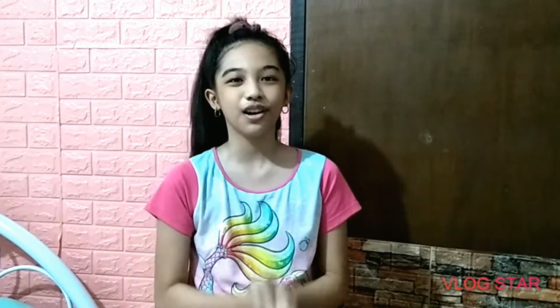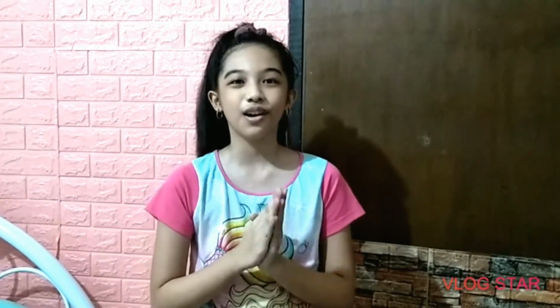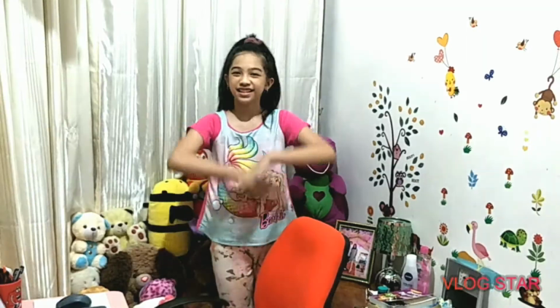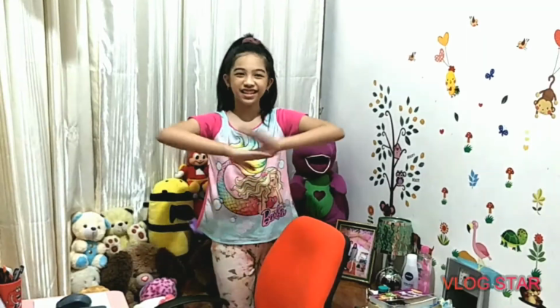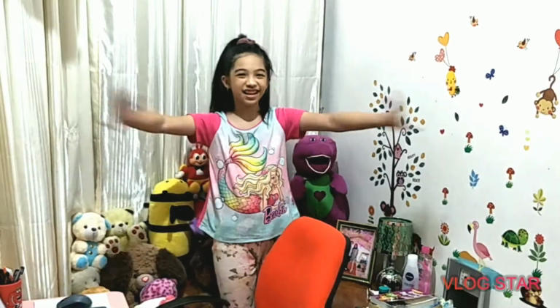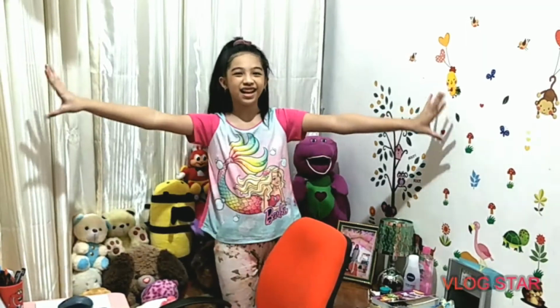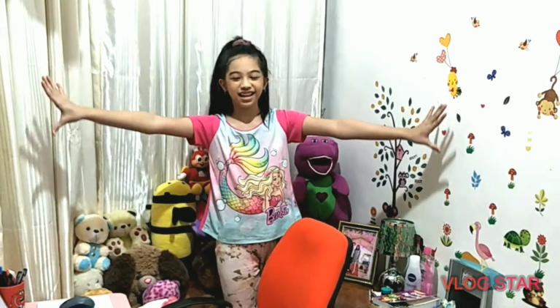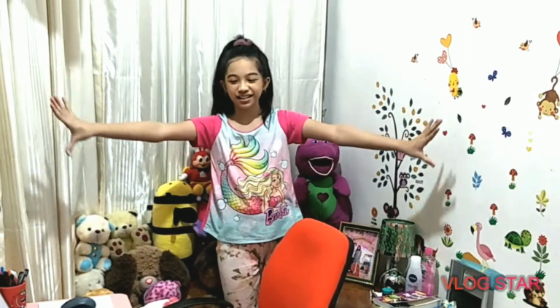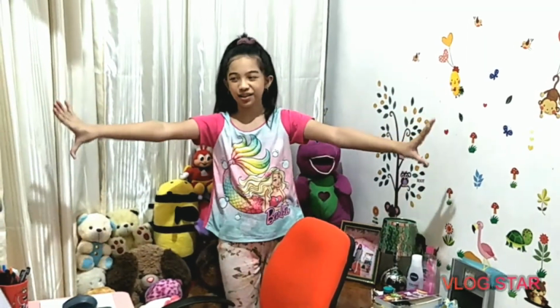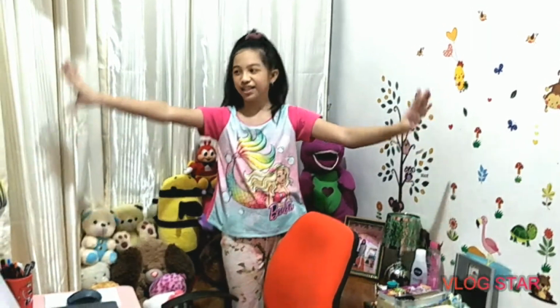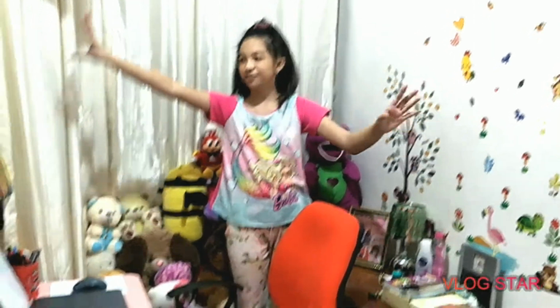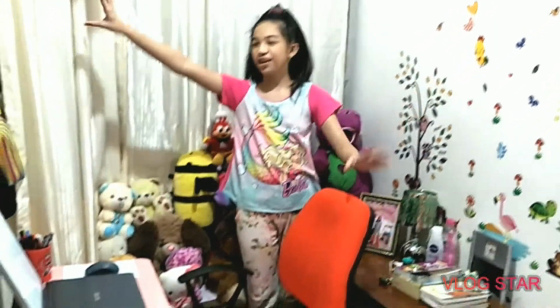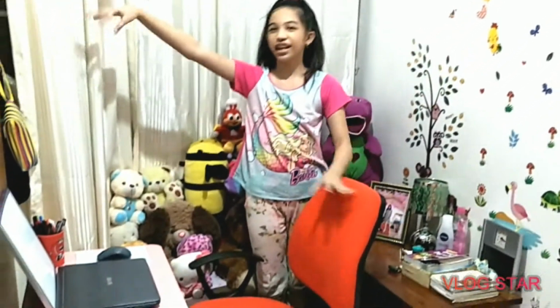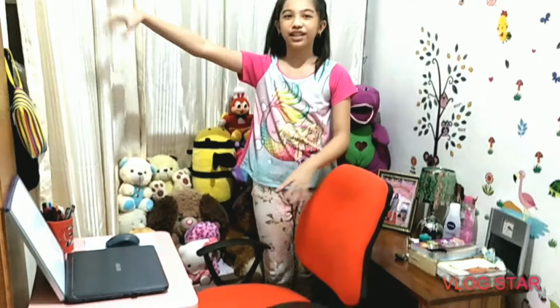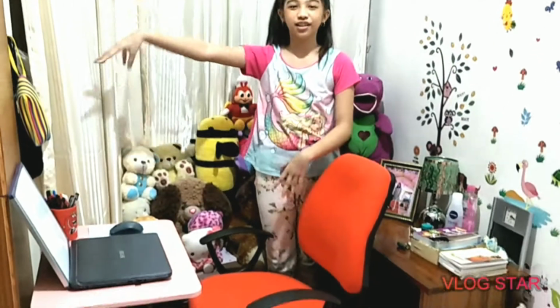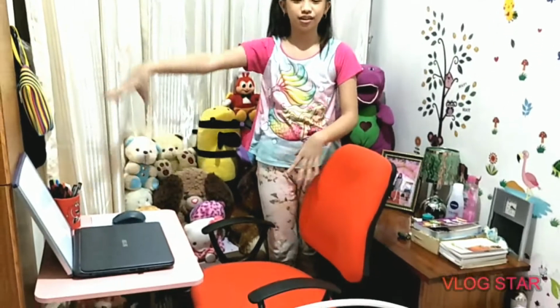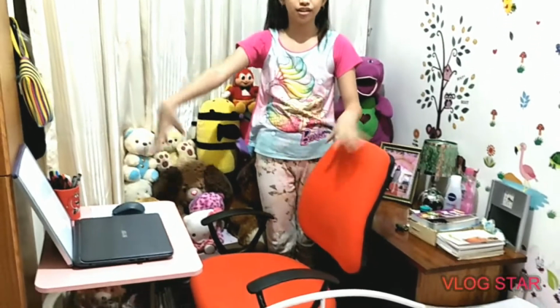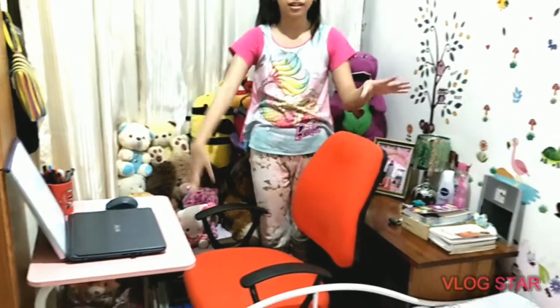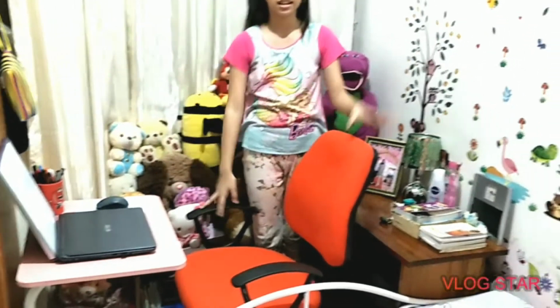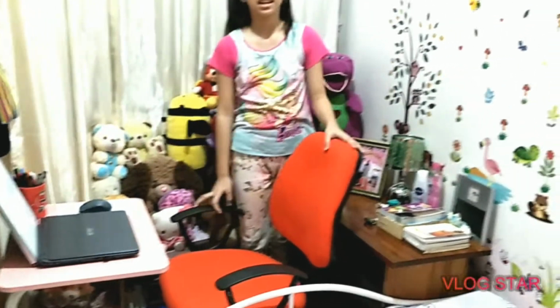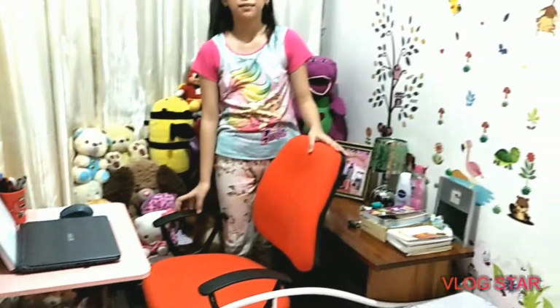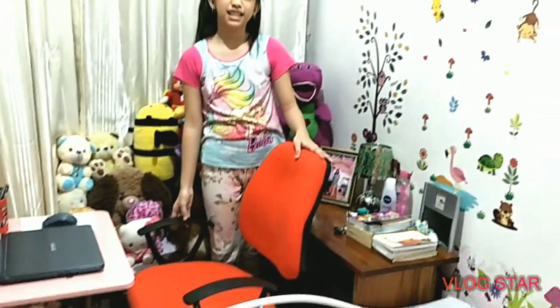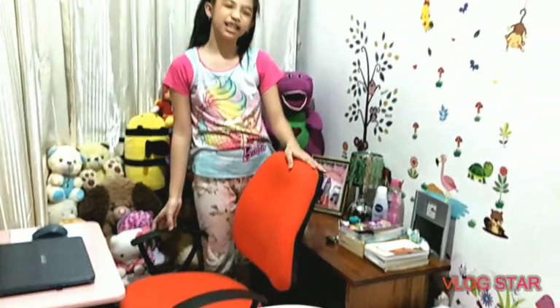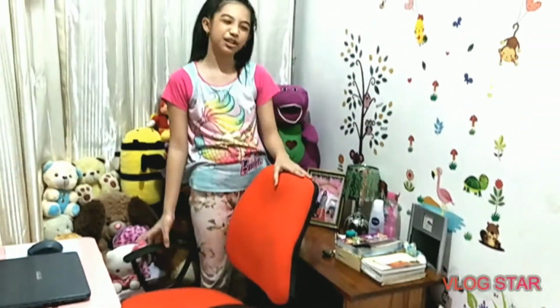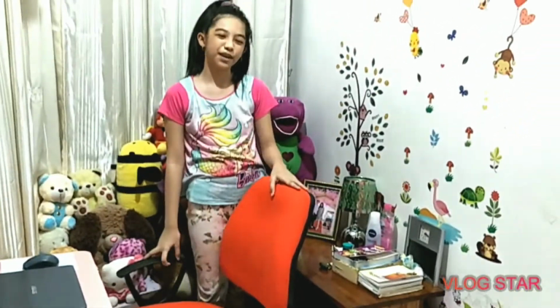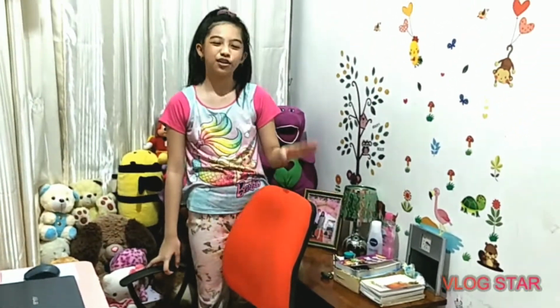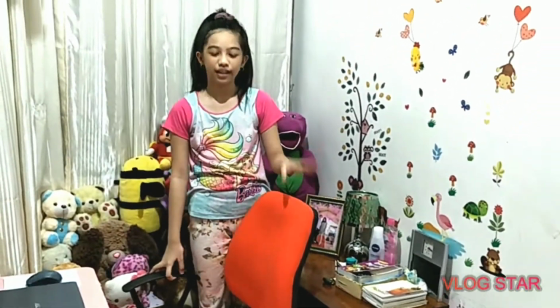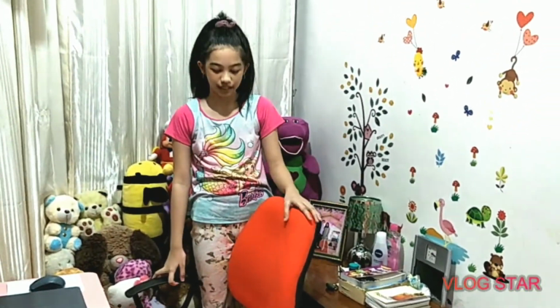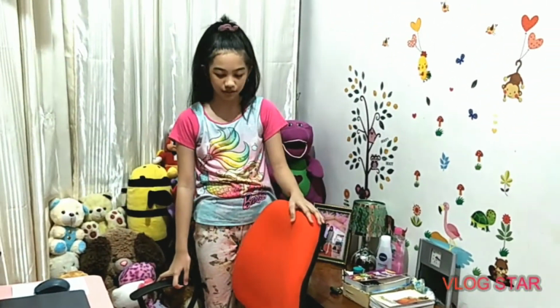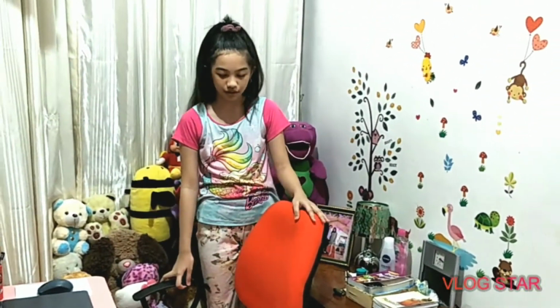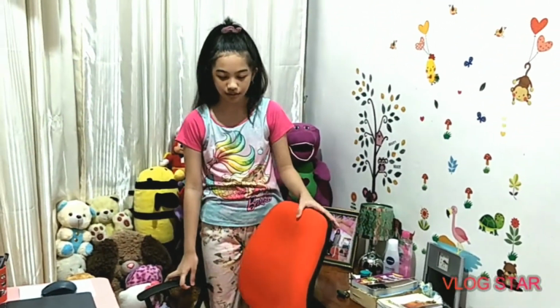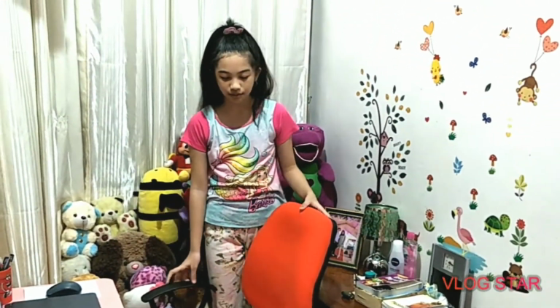Let's go! Ayan! So, ito po ang area ko. Maliit lang siya pero okay na yun.